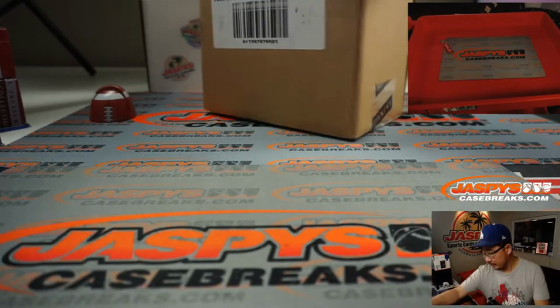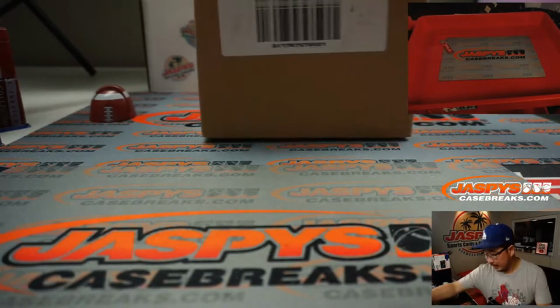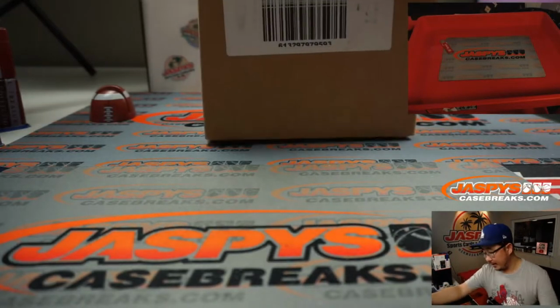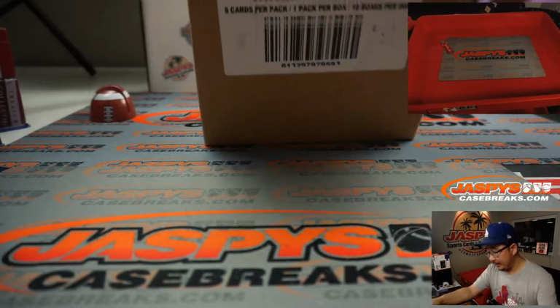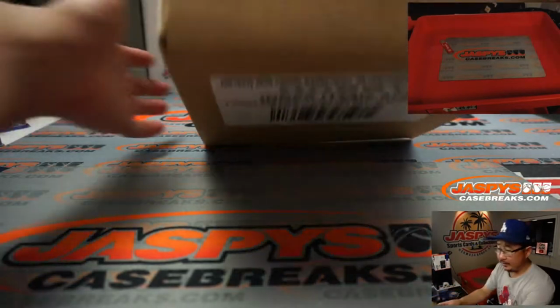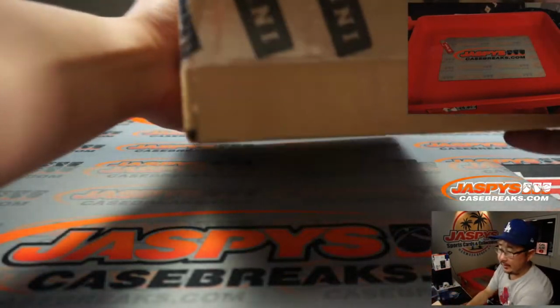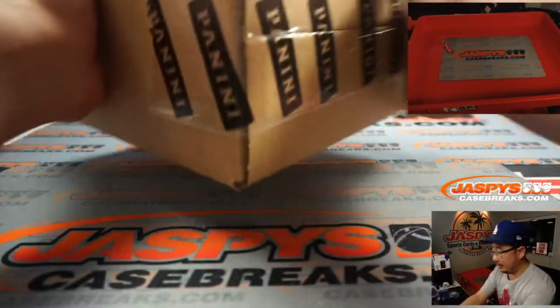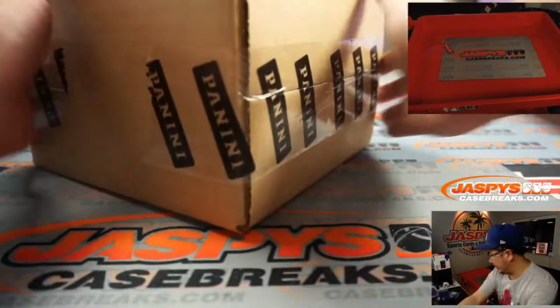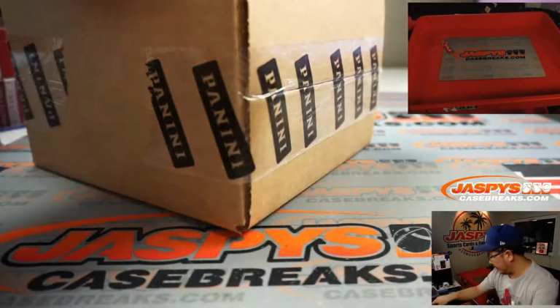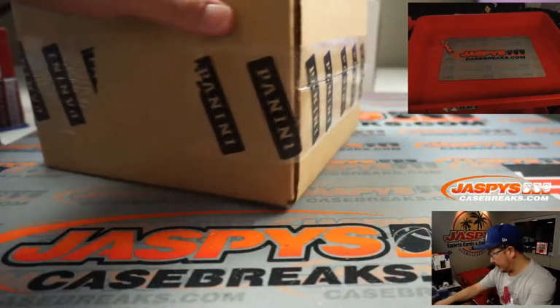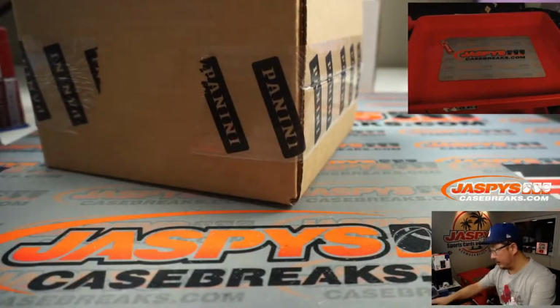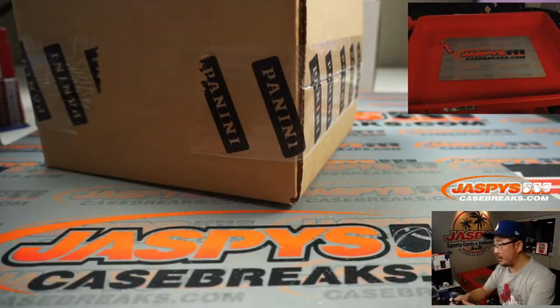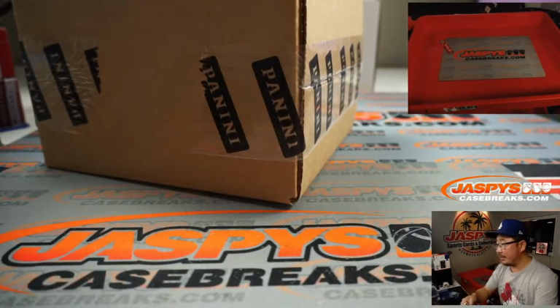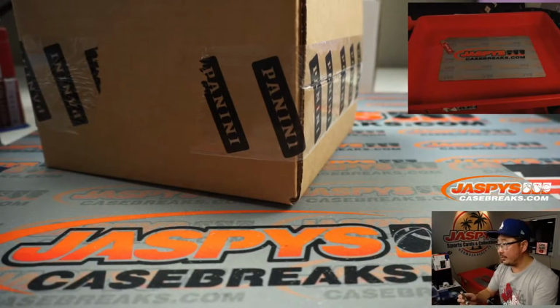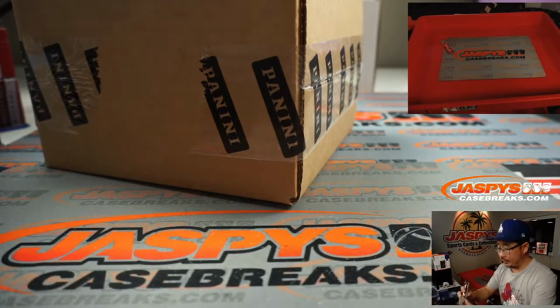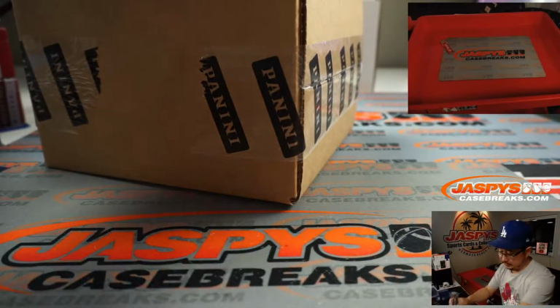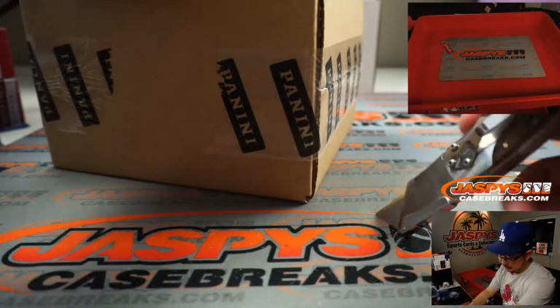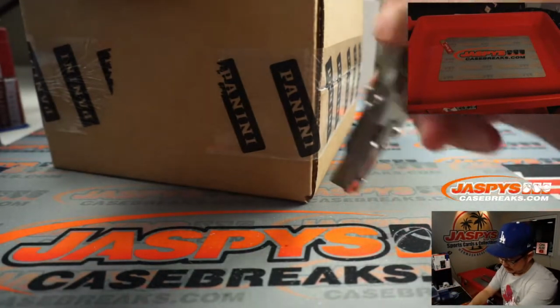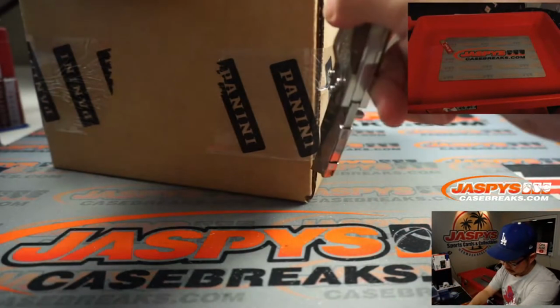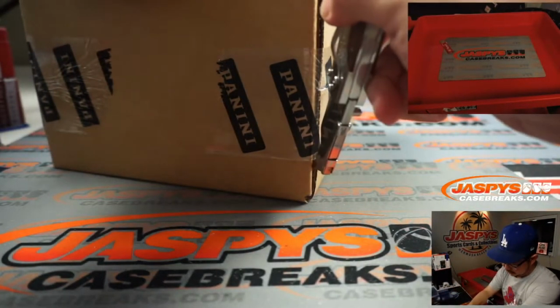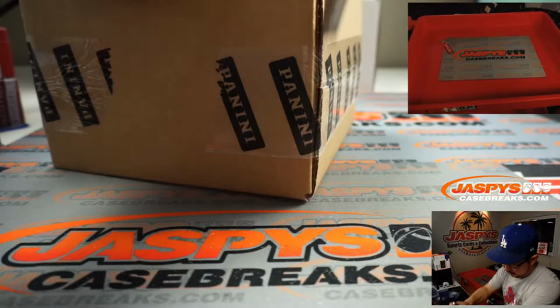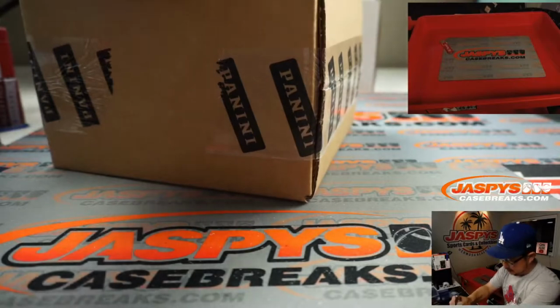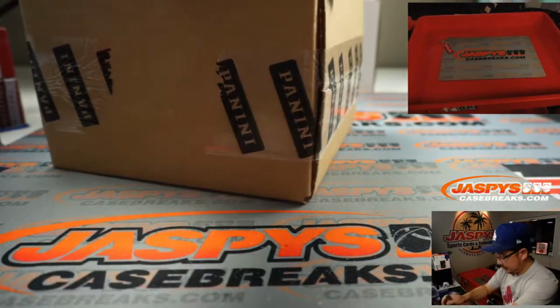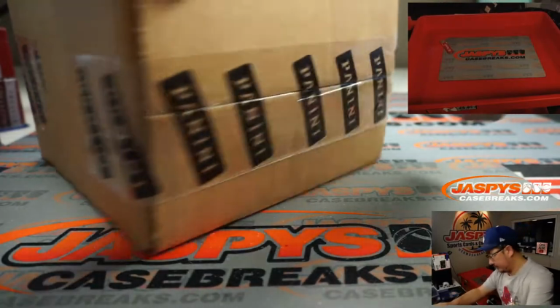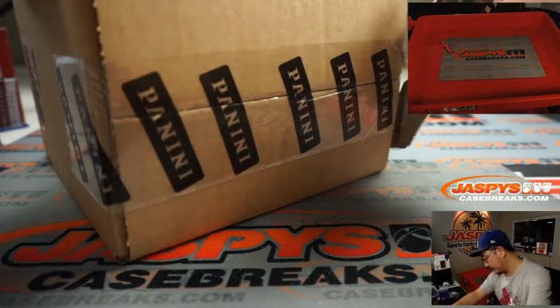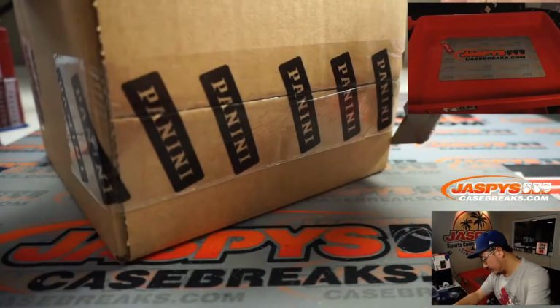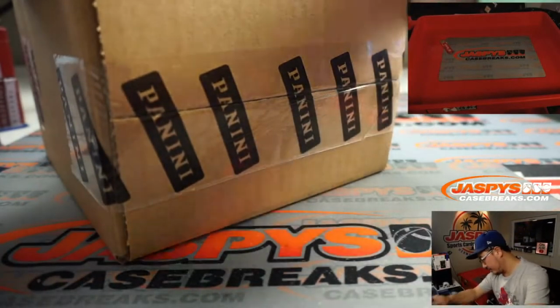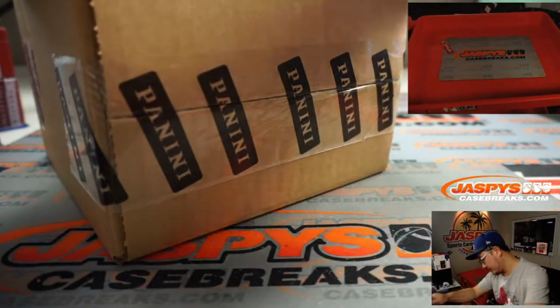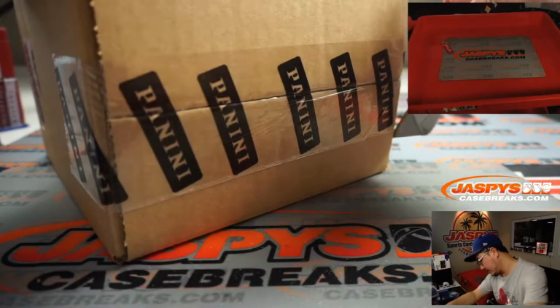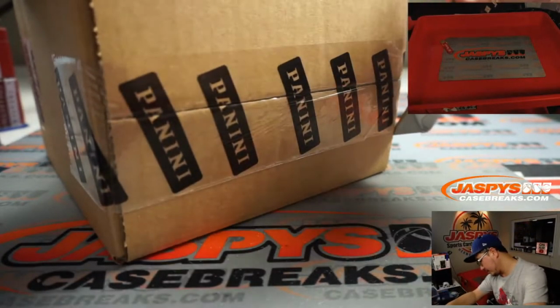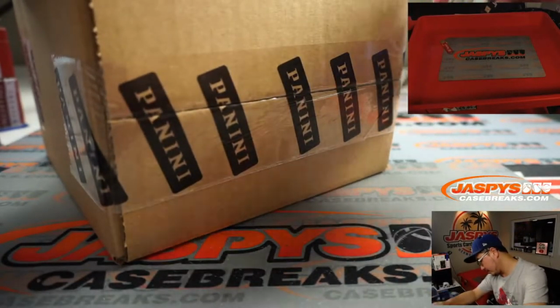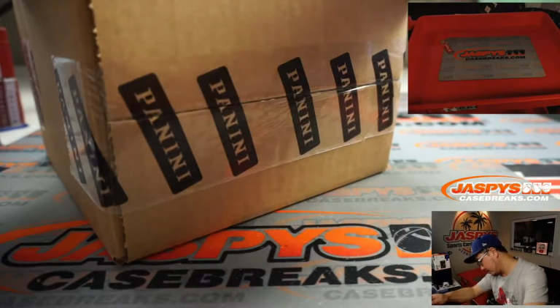Alright, here's the inner case right here. Let's pop this open. First time either team was known as before.